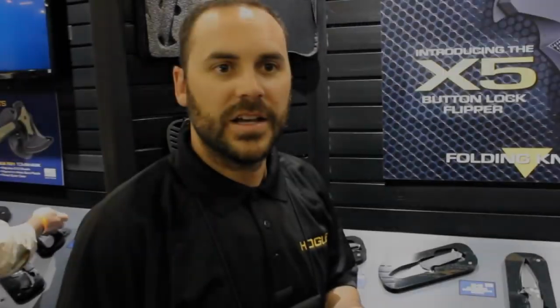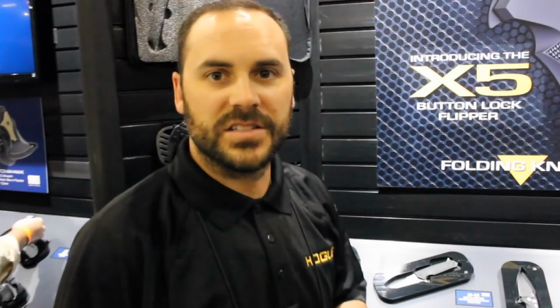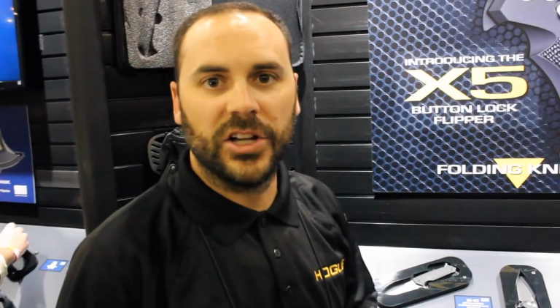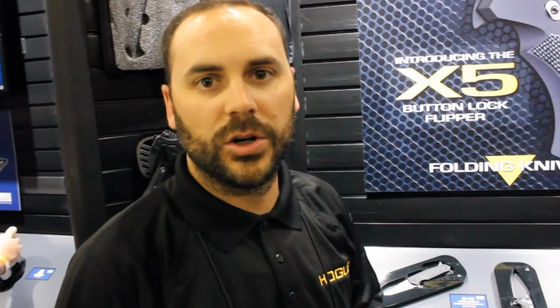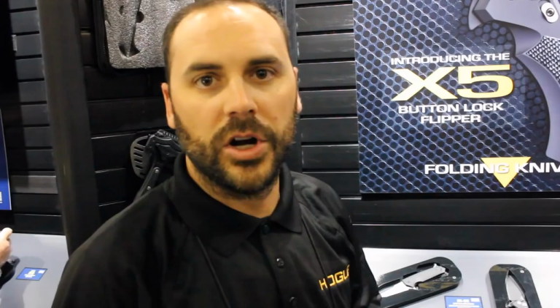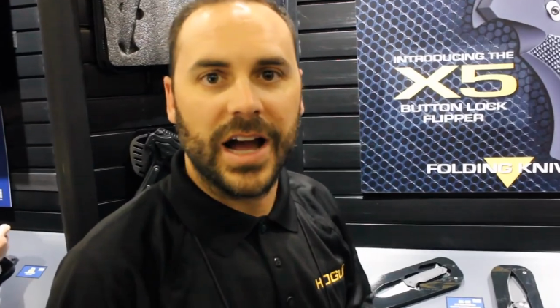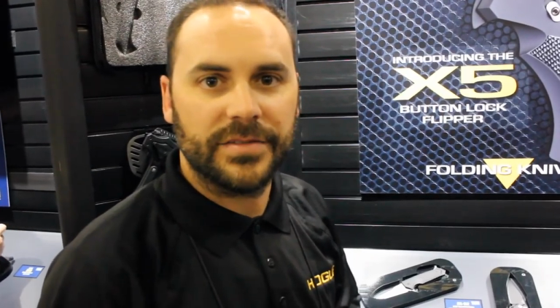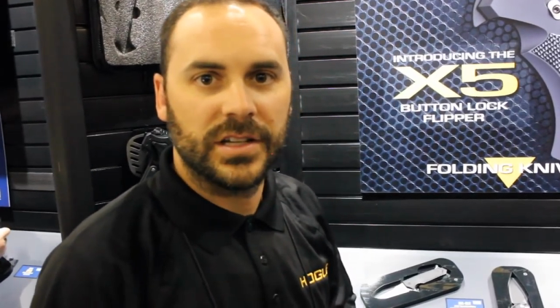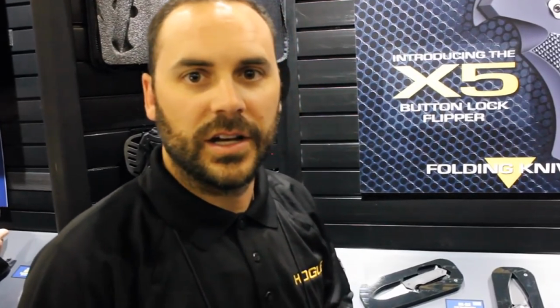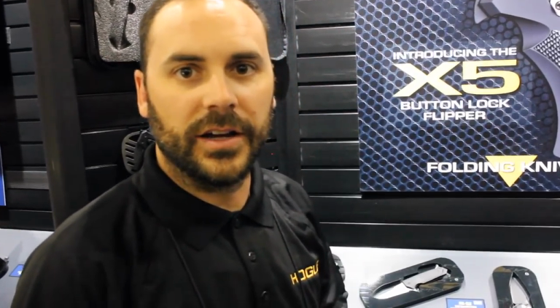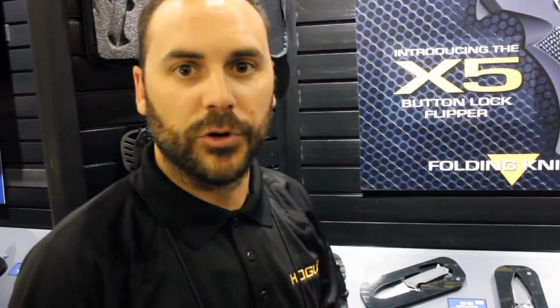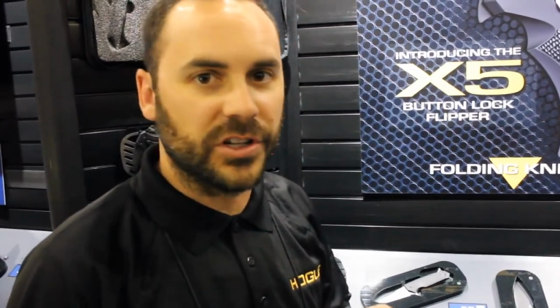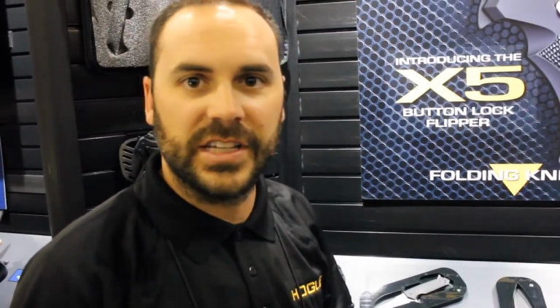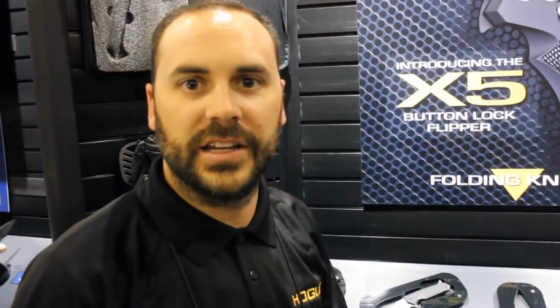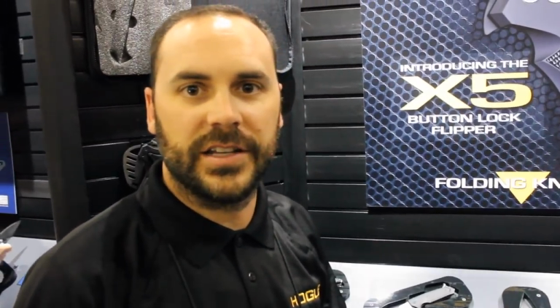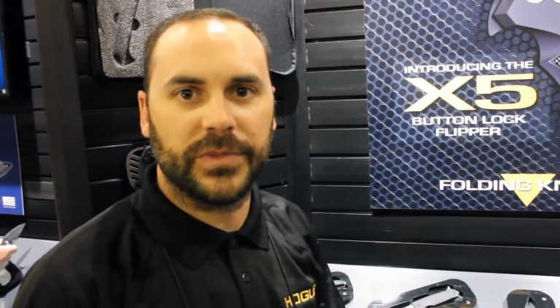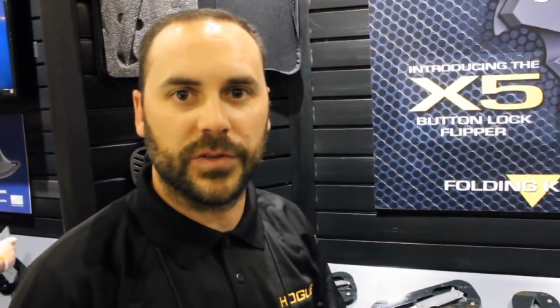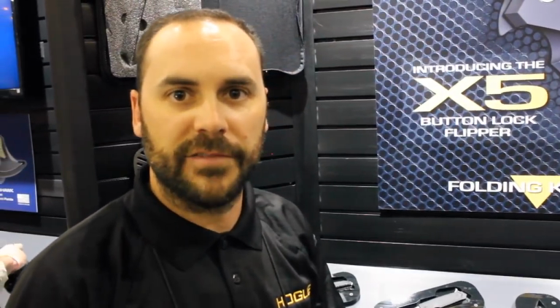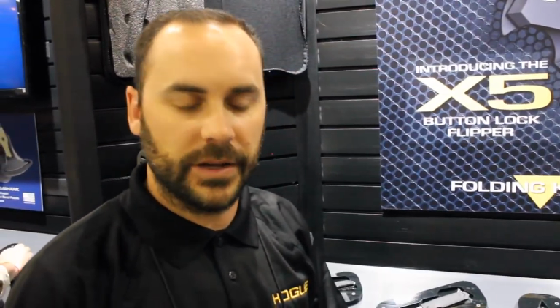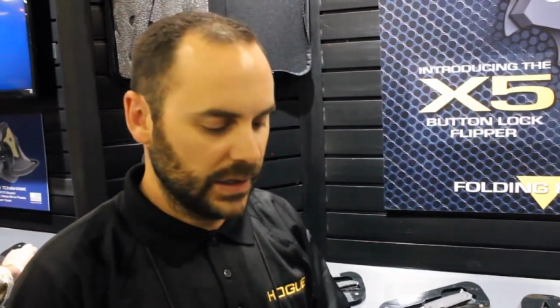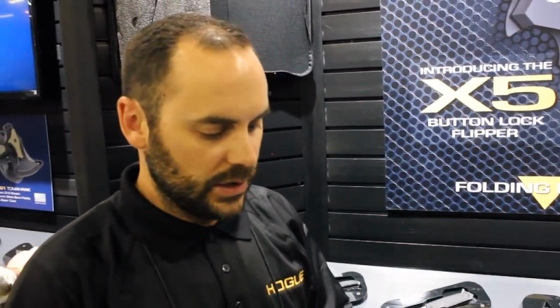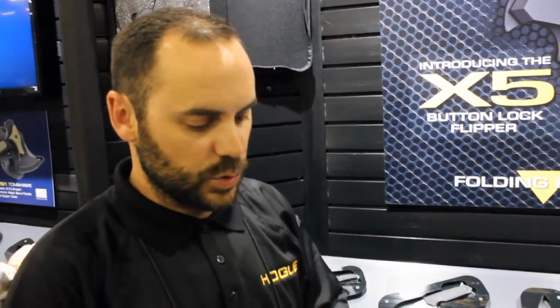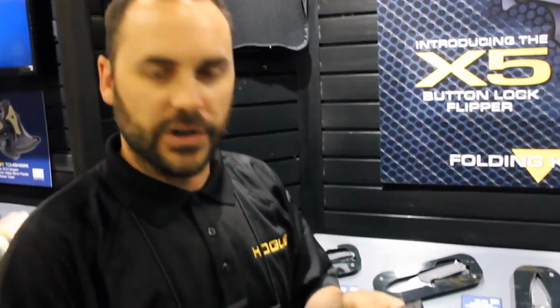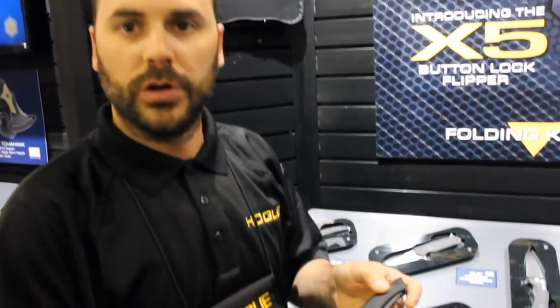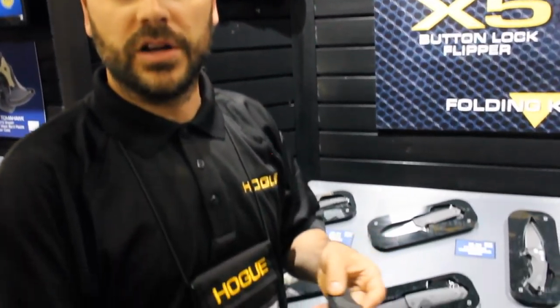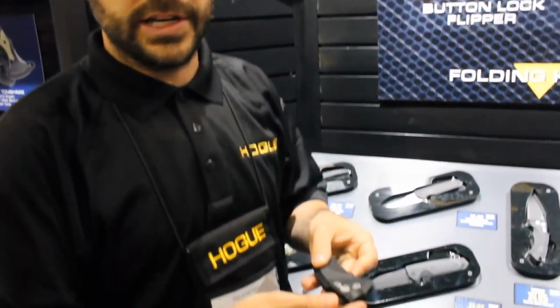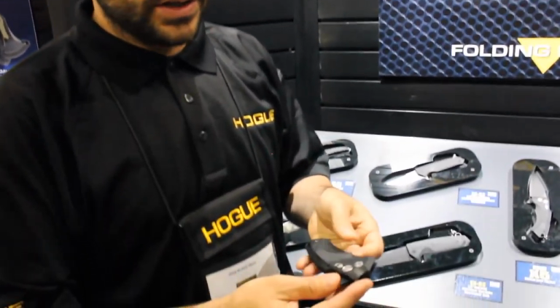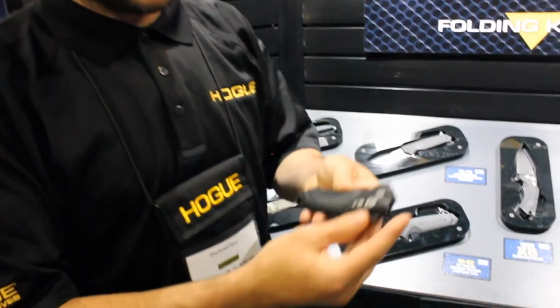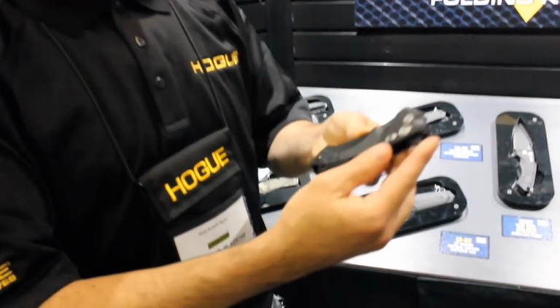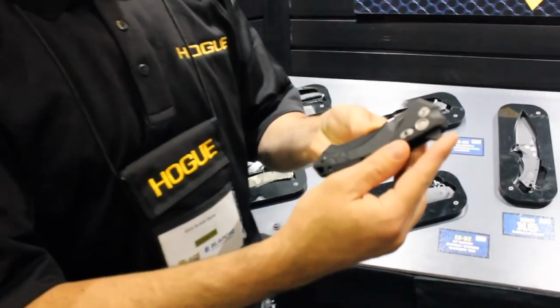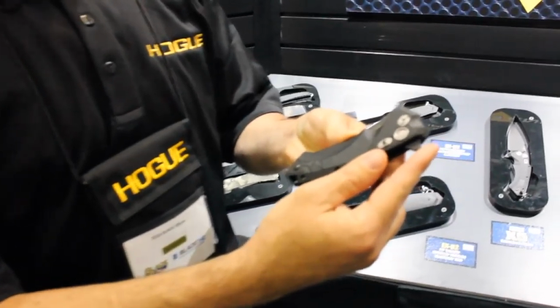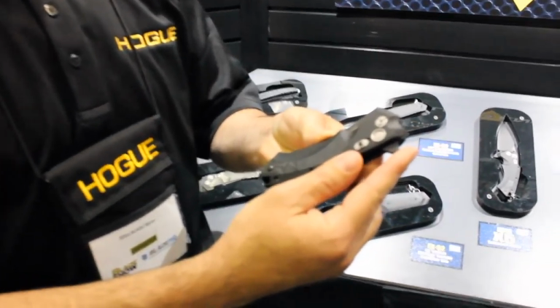This is Neil Haug with Haug Knives. Really good to see you again, Tim. Thanks for having me. This is one of our newer models here — this is the X5.